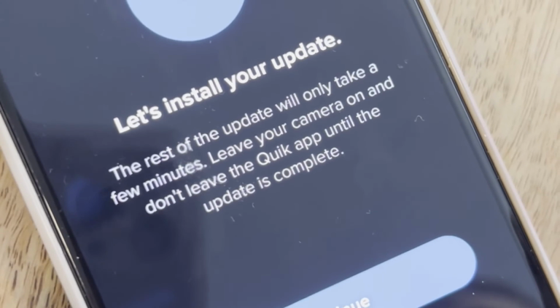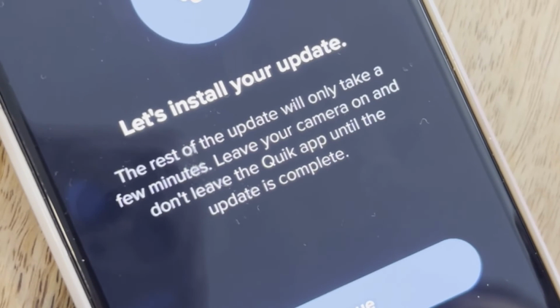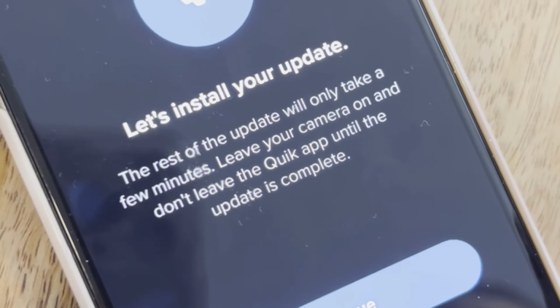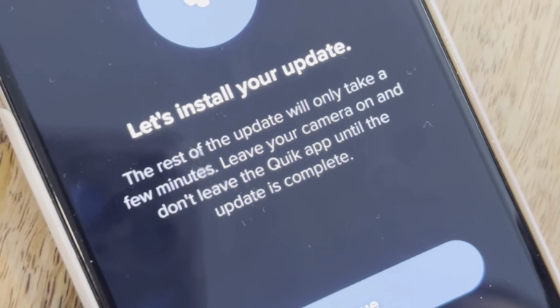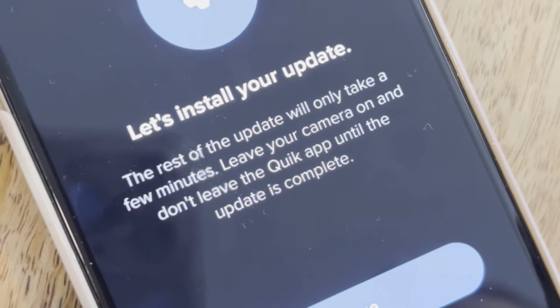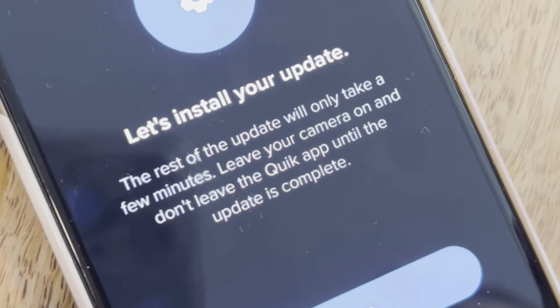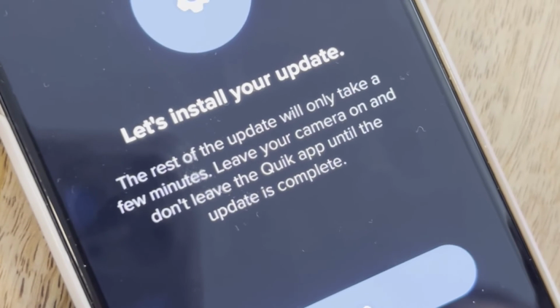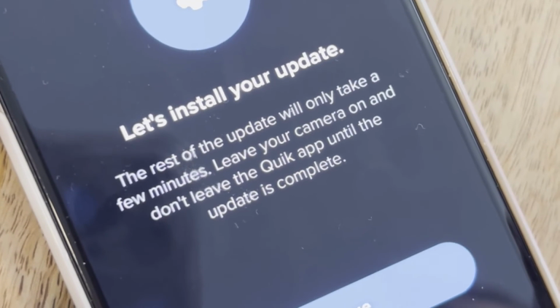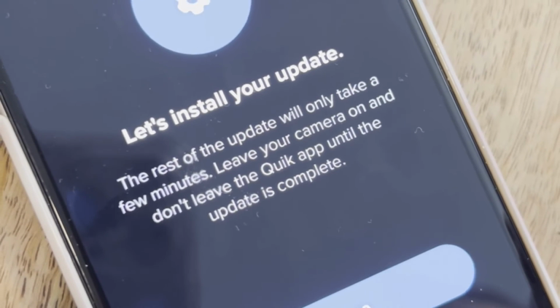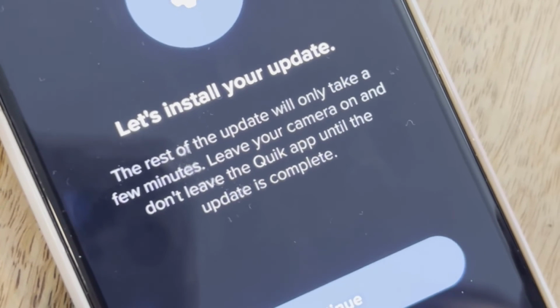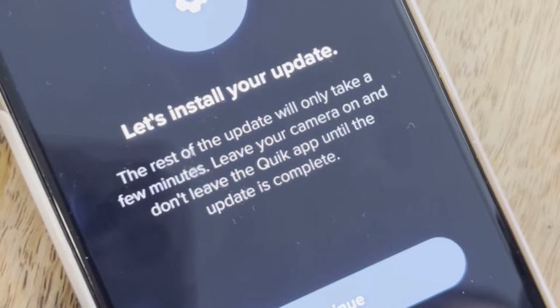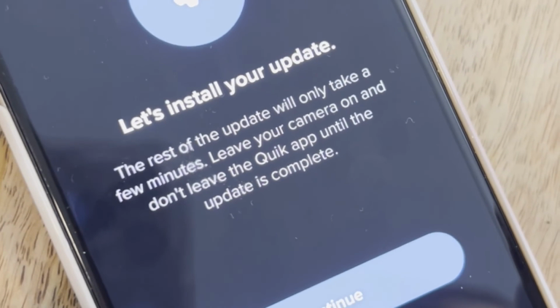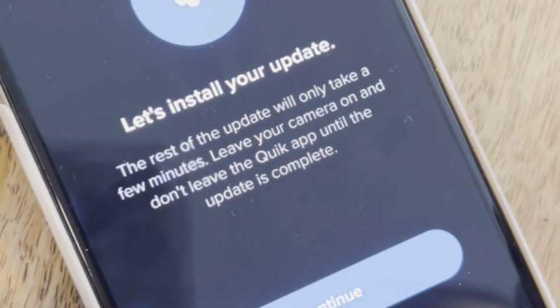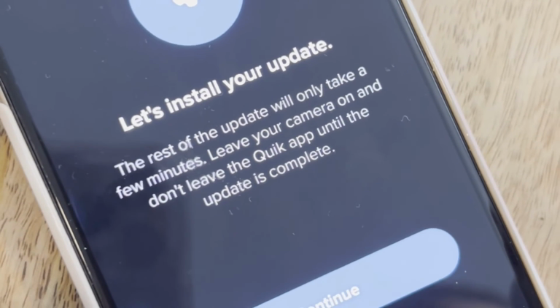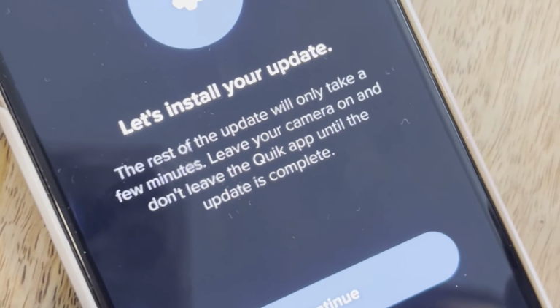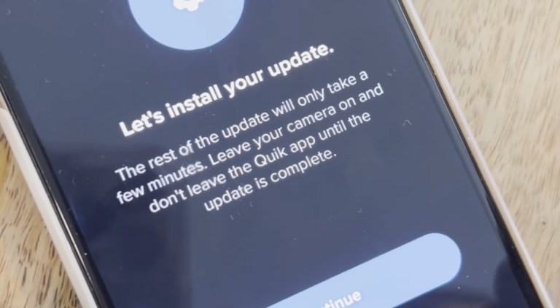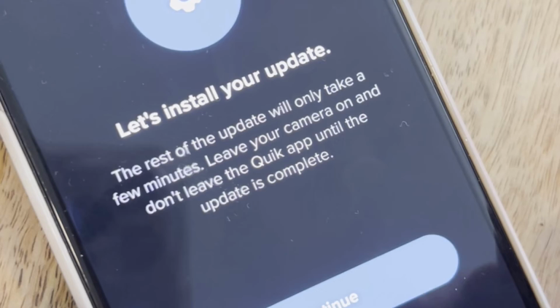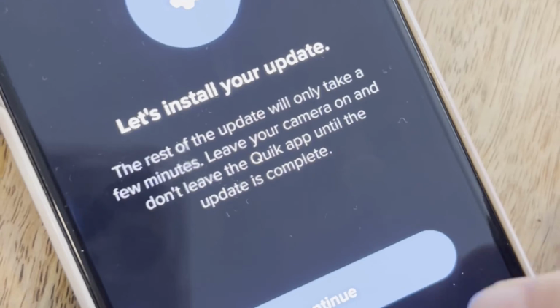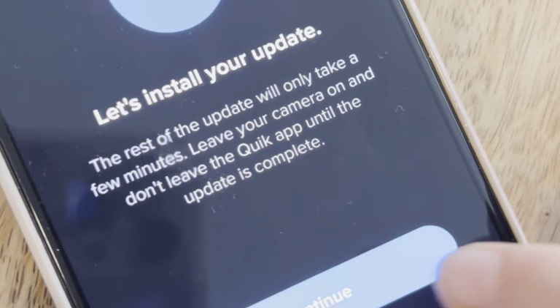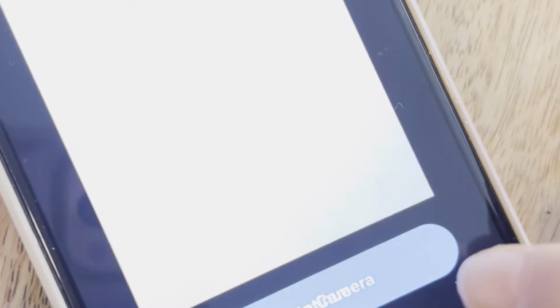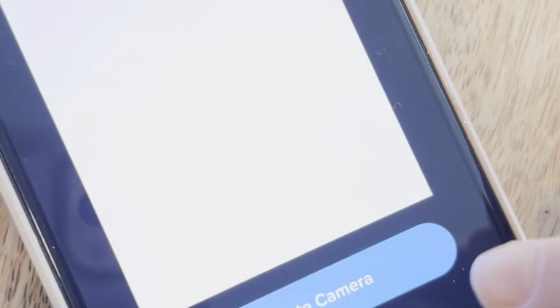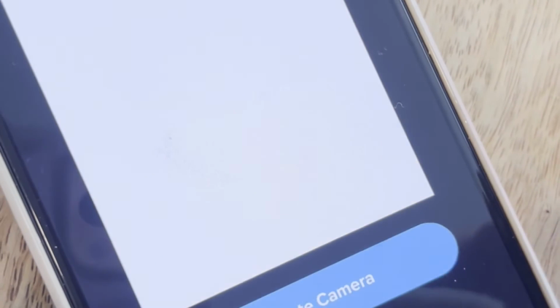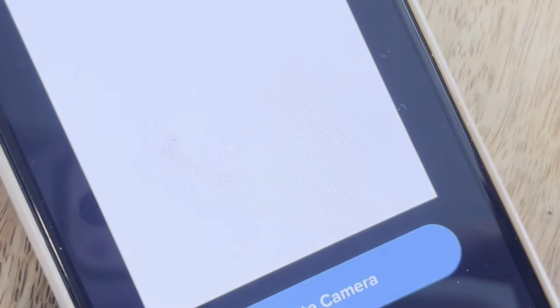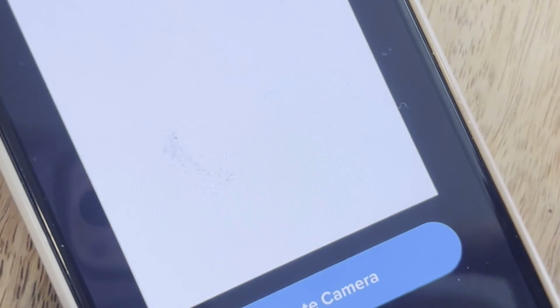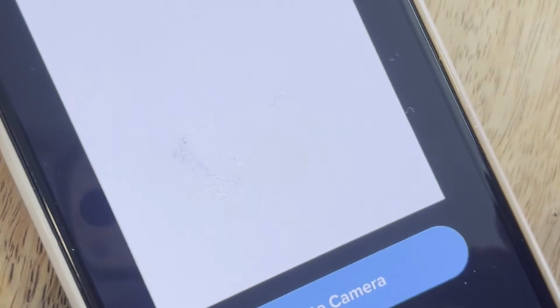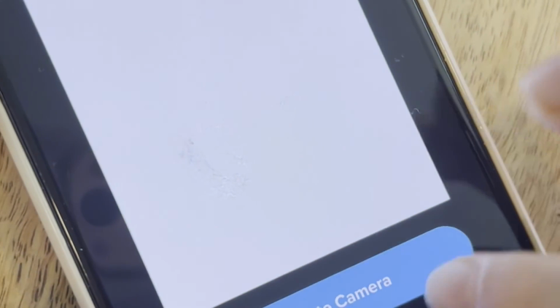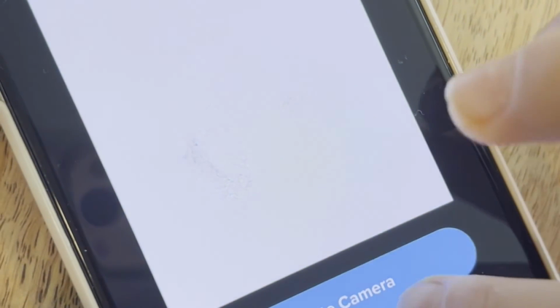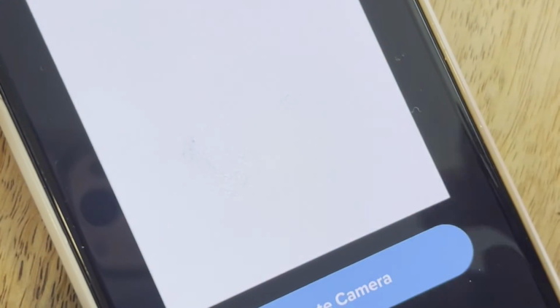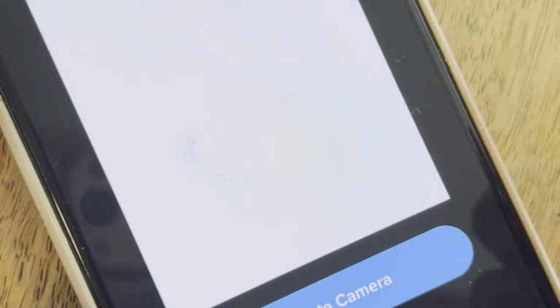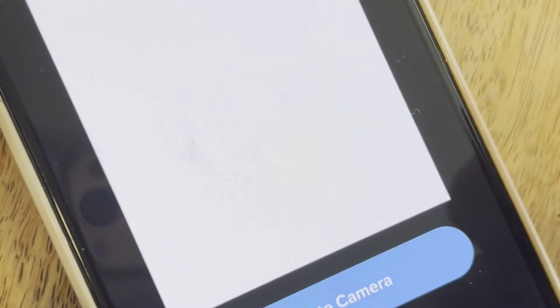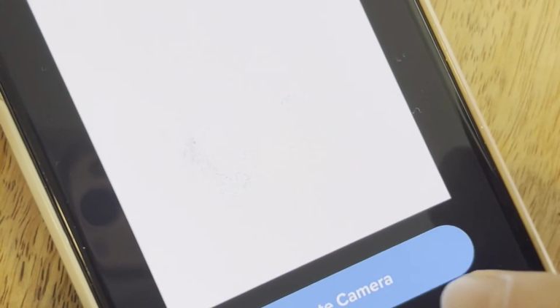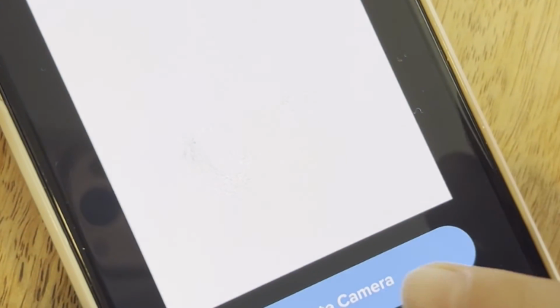The rest of the update will only take a few minutes. Leave your camera on and don't turn it off — it will continue to update the camera.